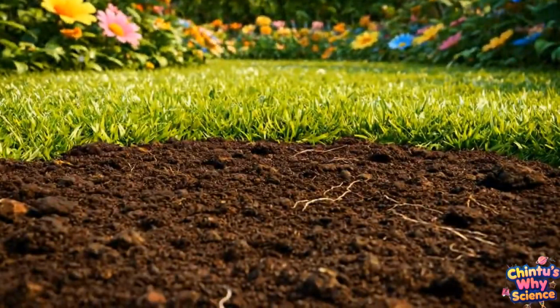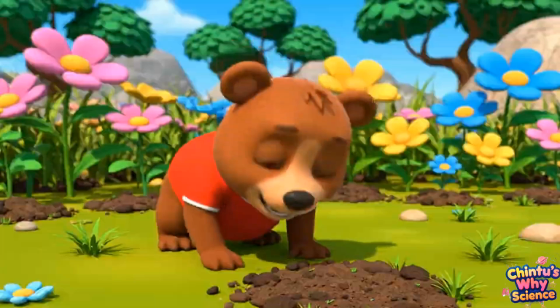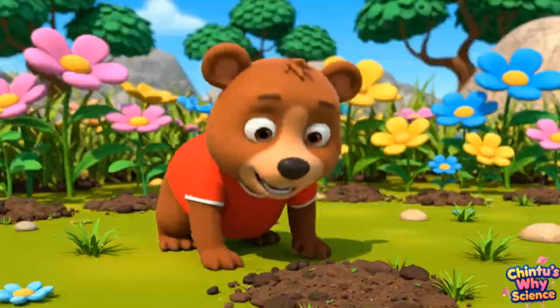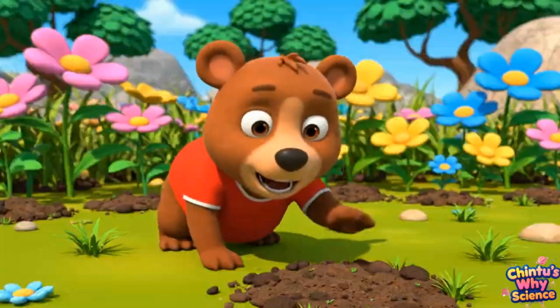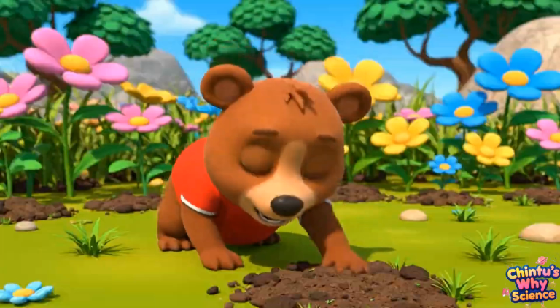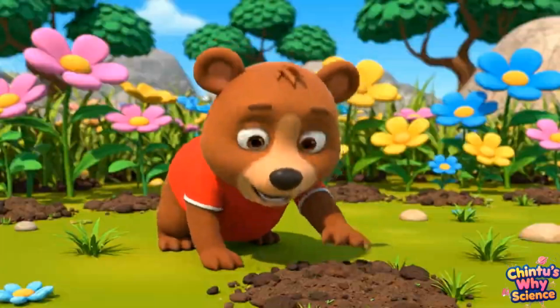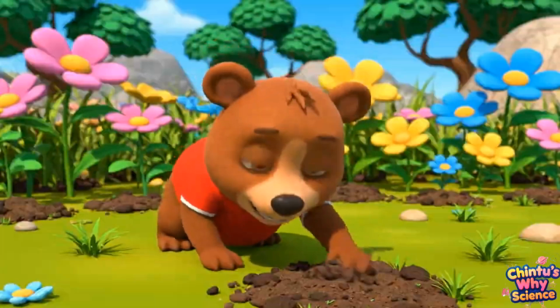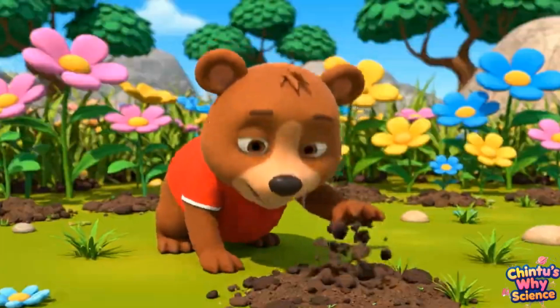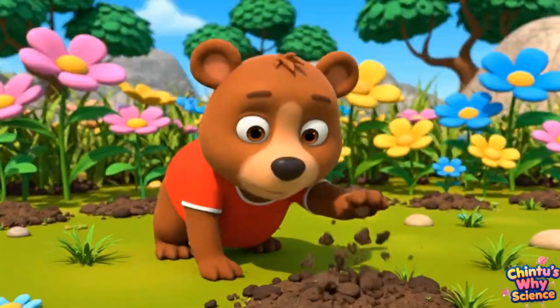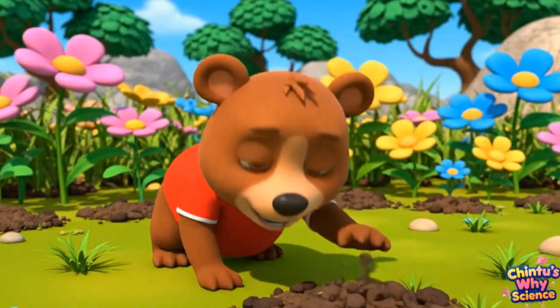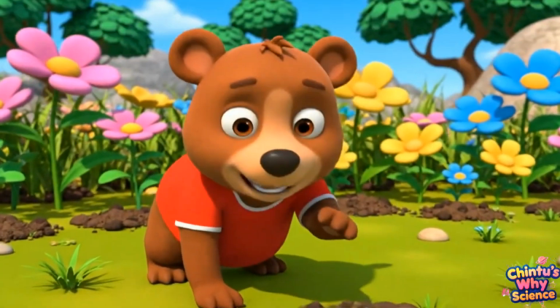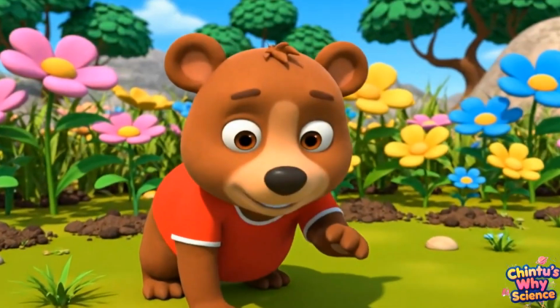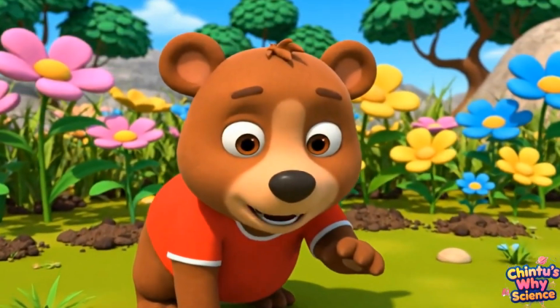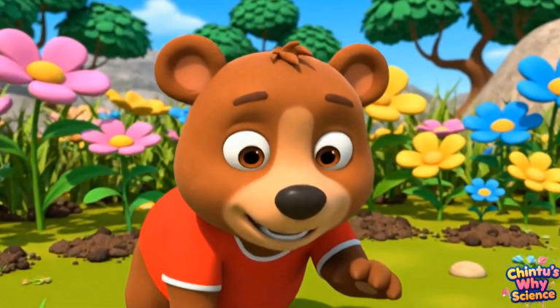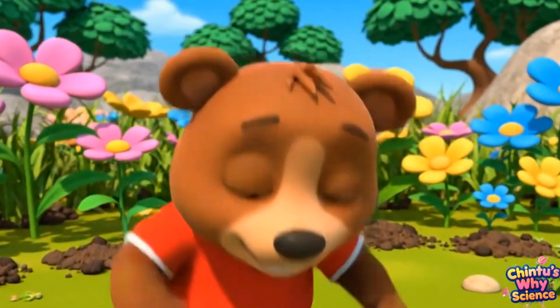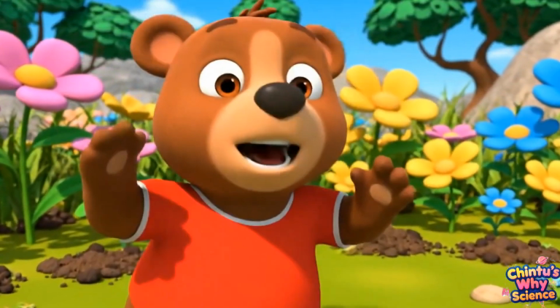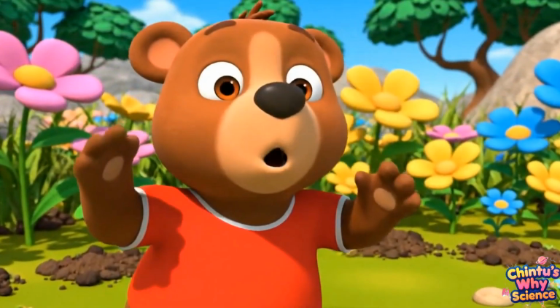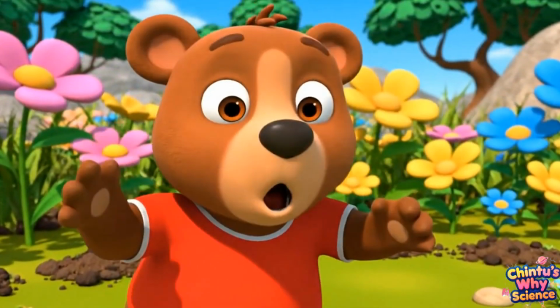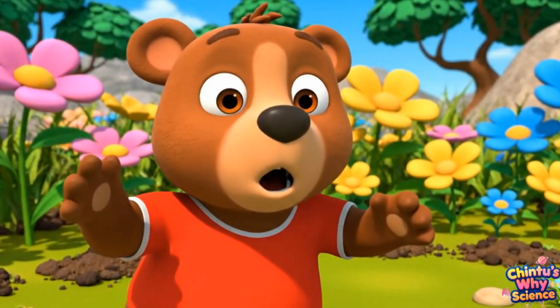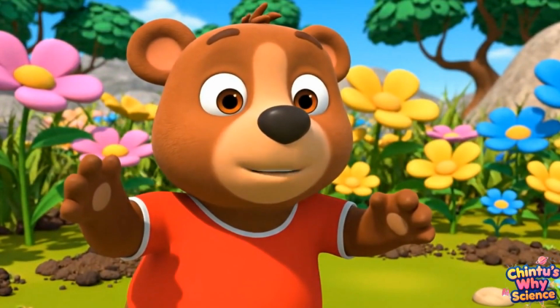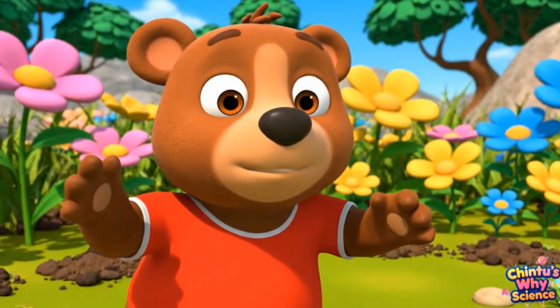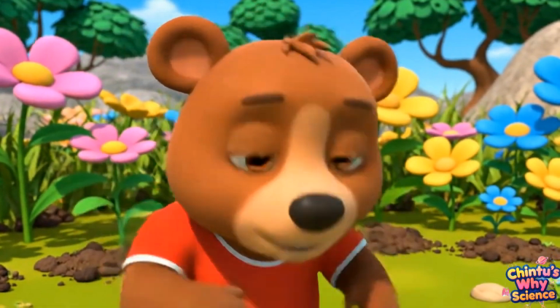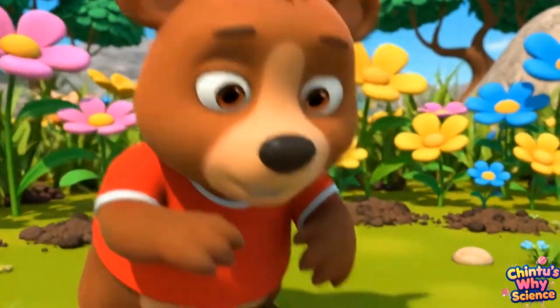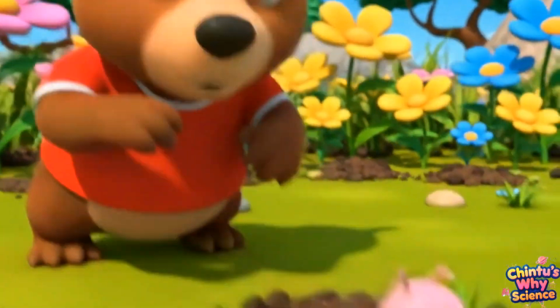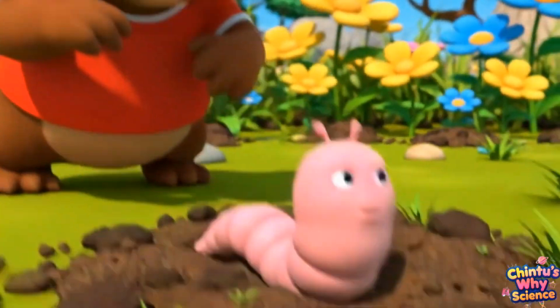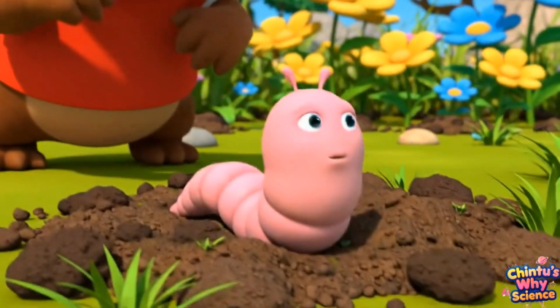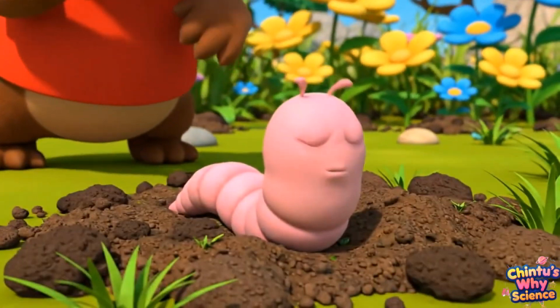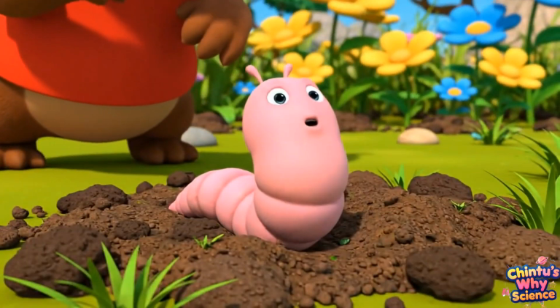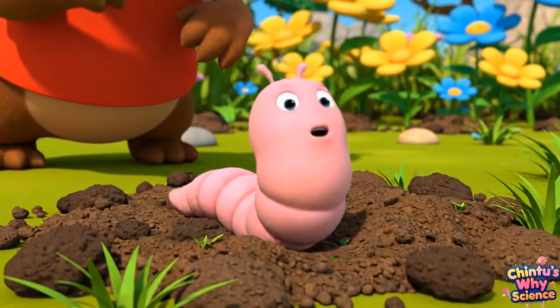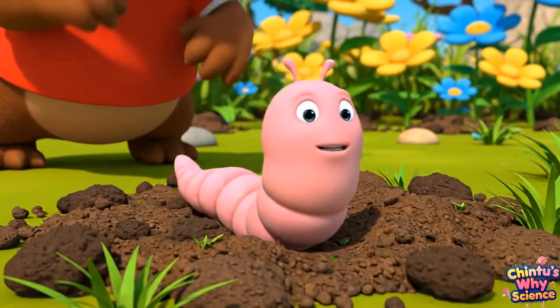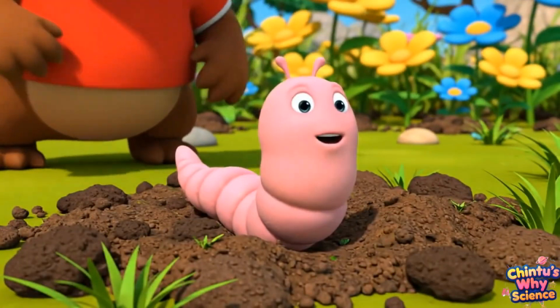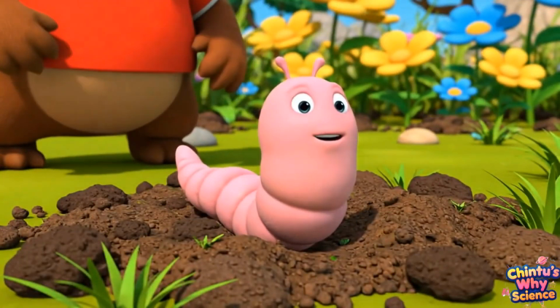Eek! I touched something wiggly and squishy. It's a worm. But what's it really doing in the soil?